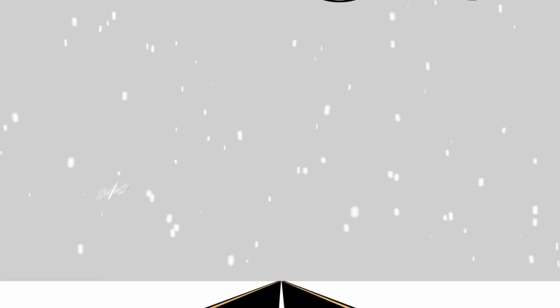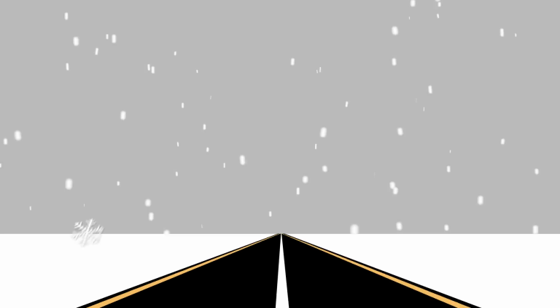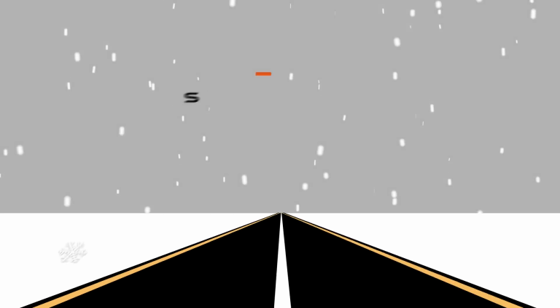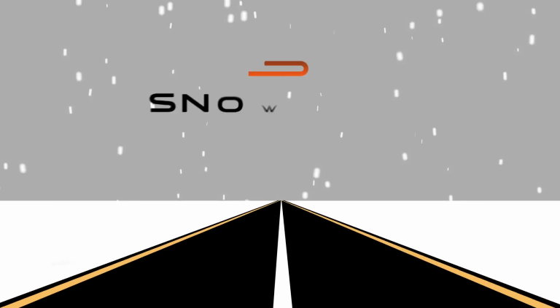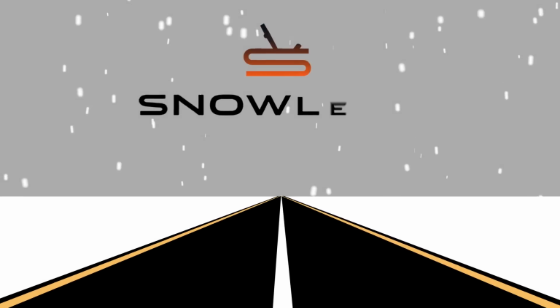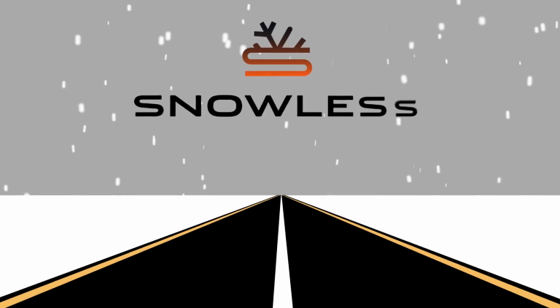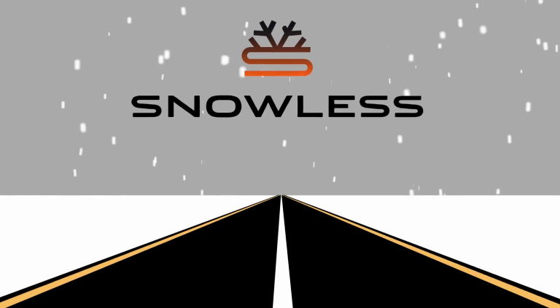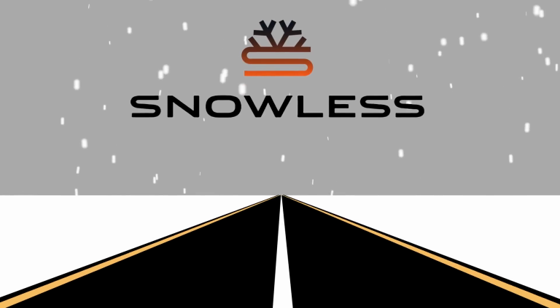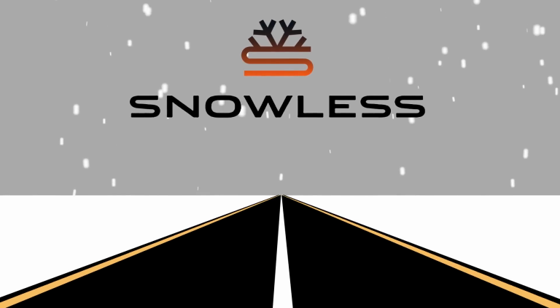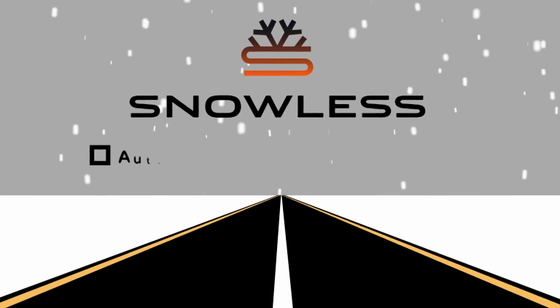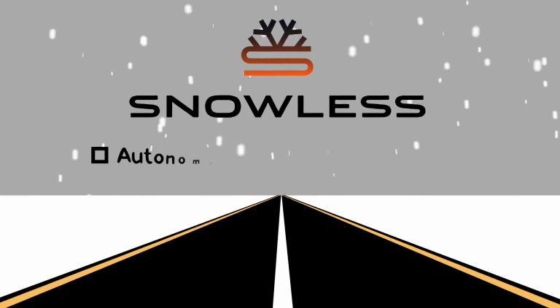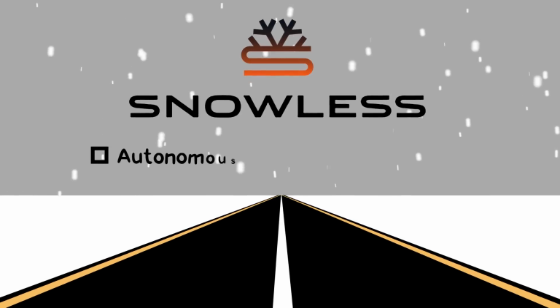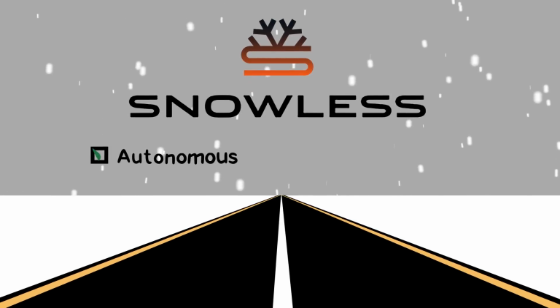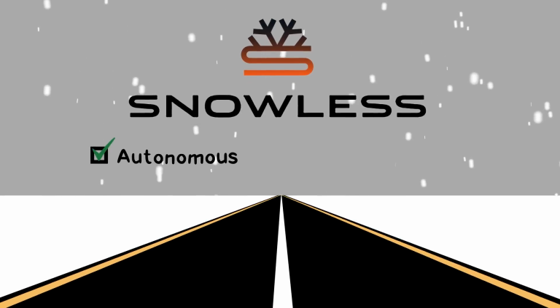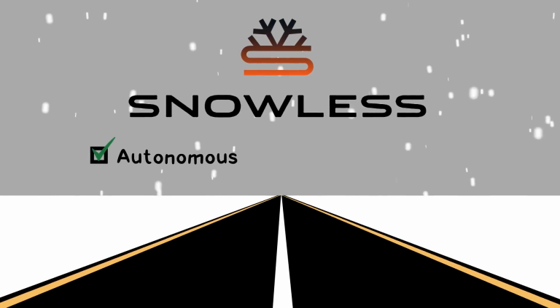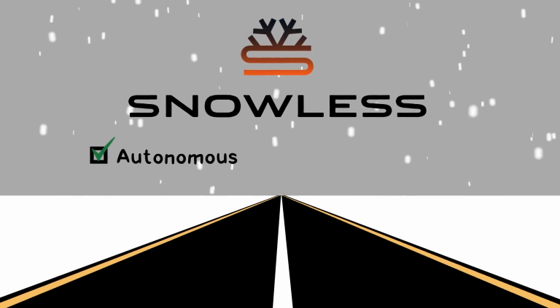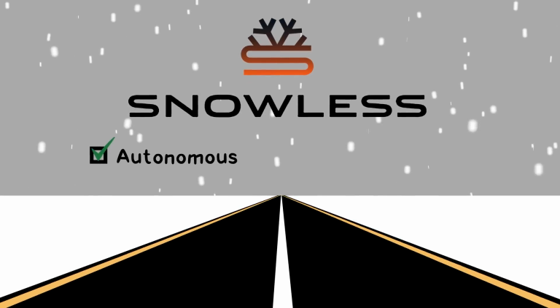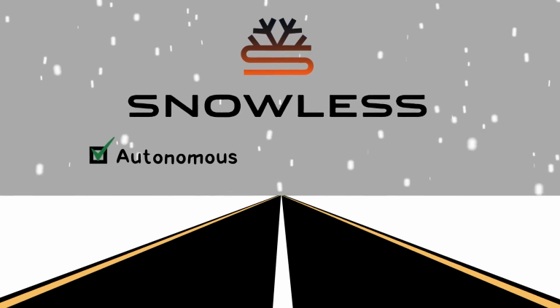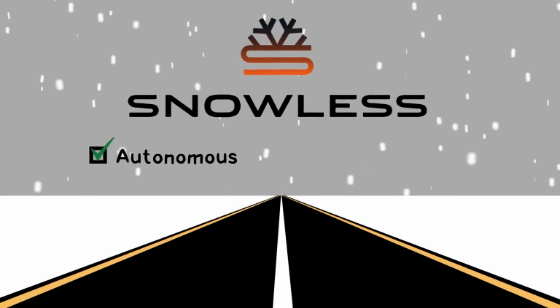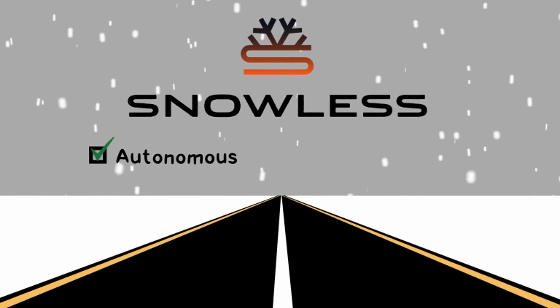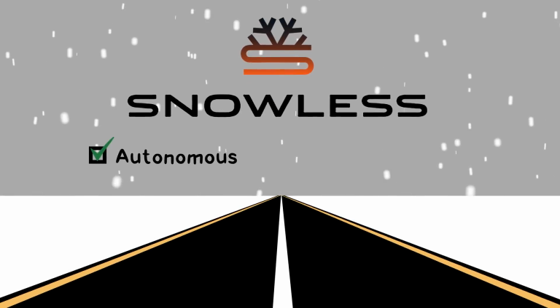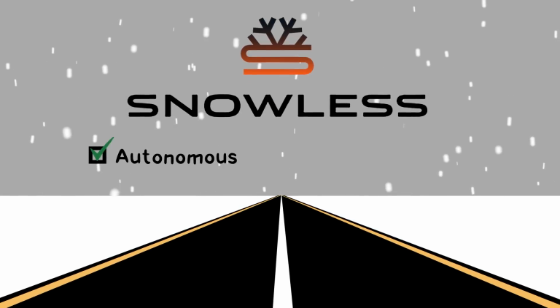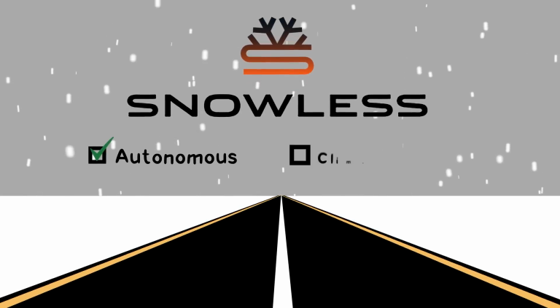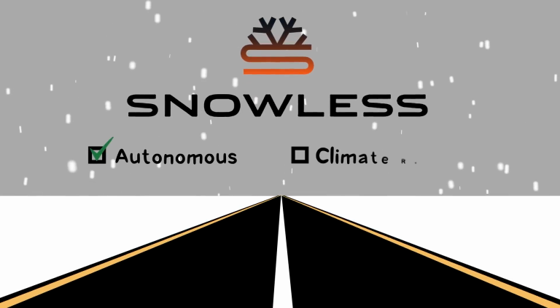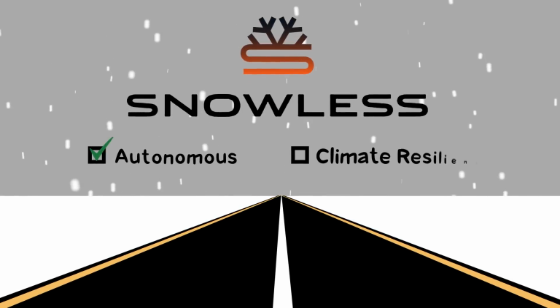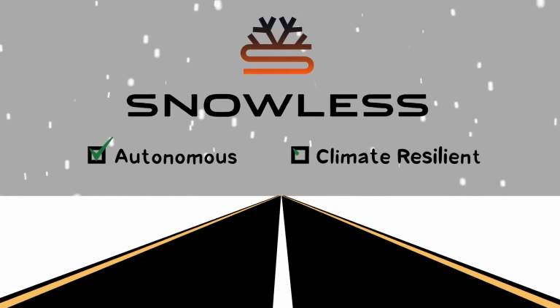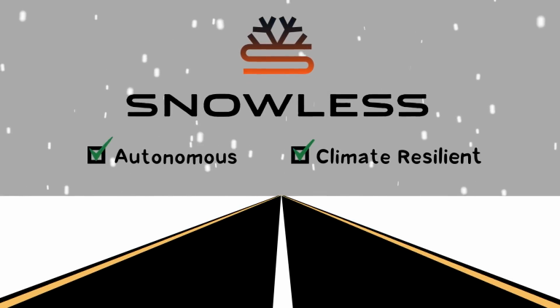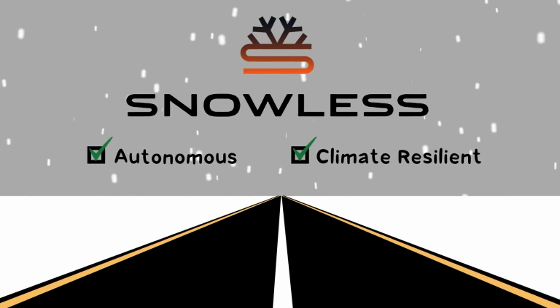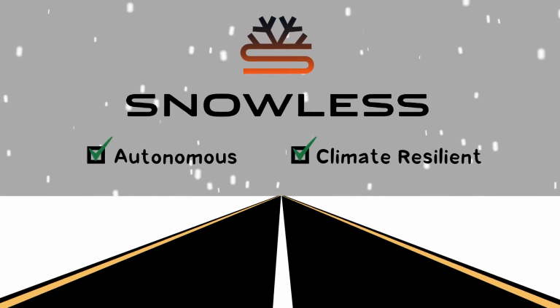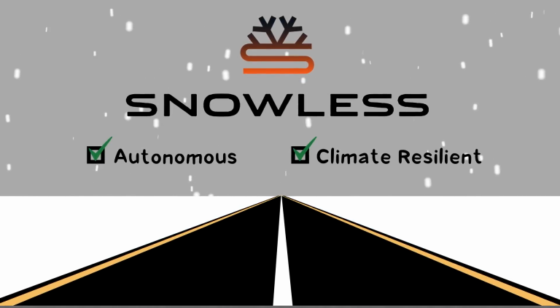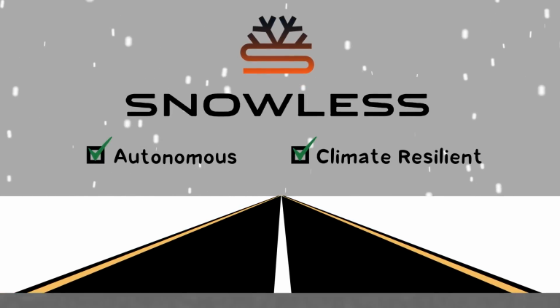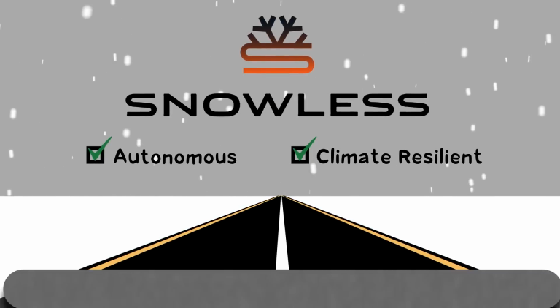Meet Snowless — the first autonomous technology that makes your infrastructure climate resilient.